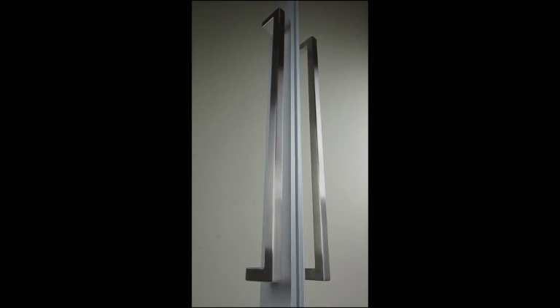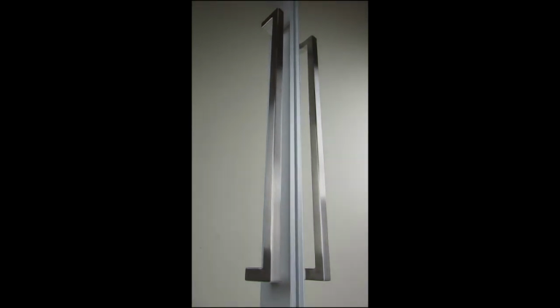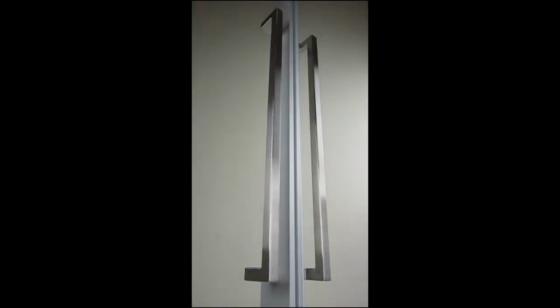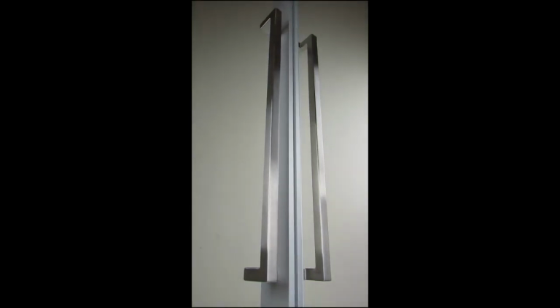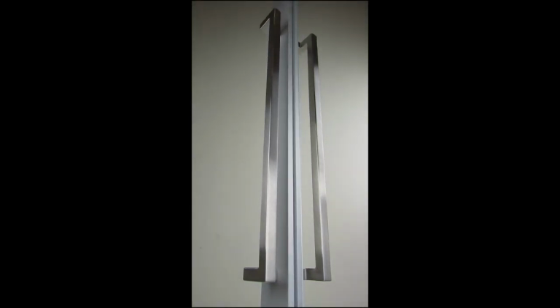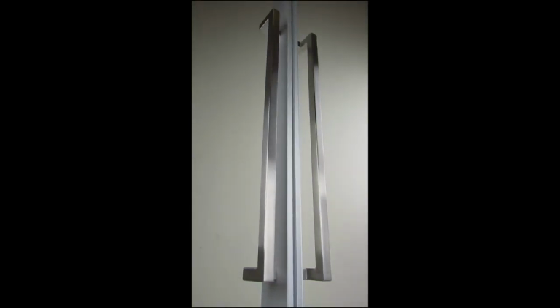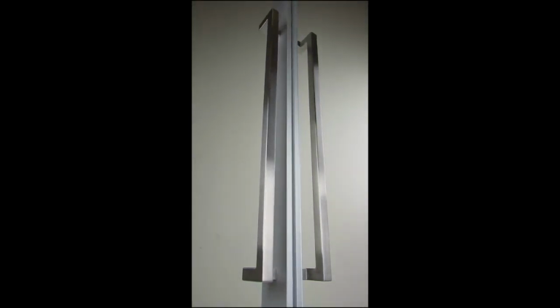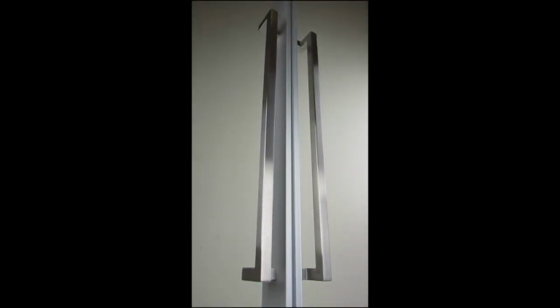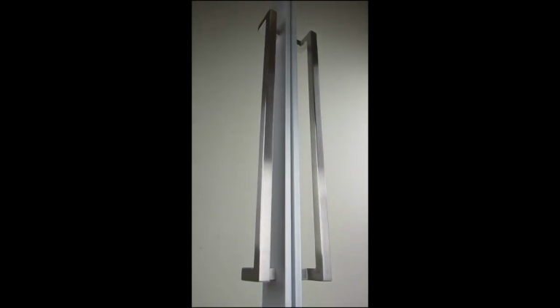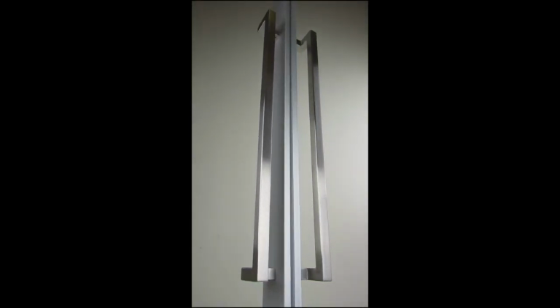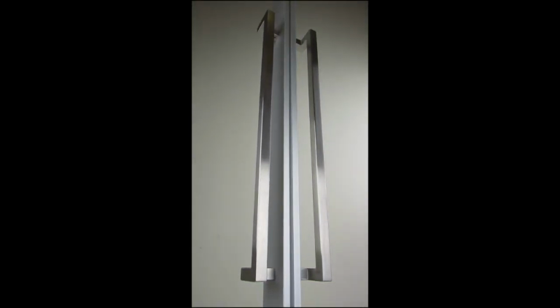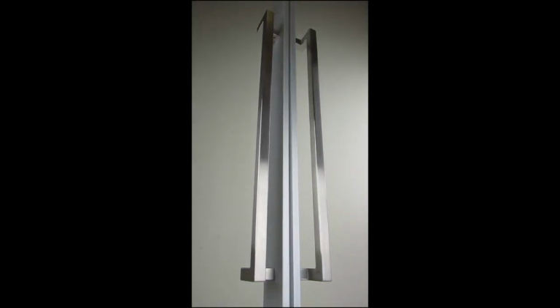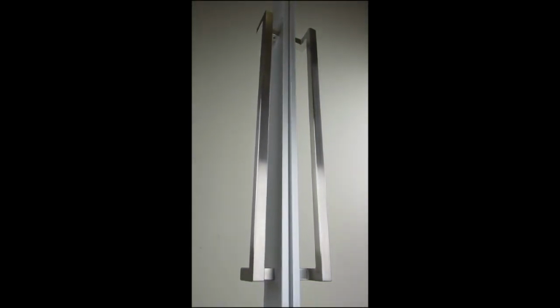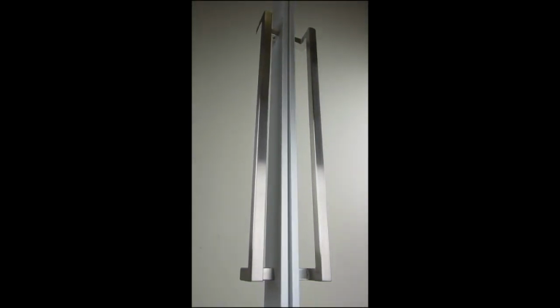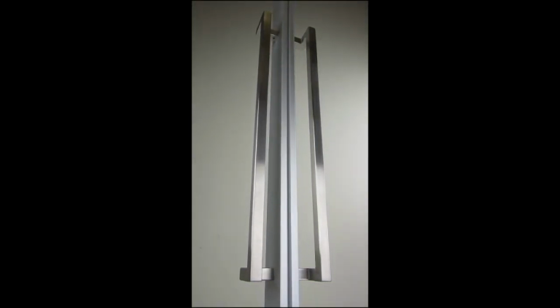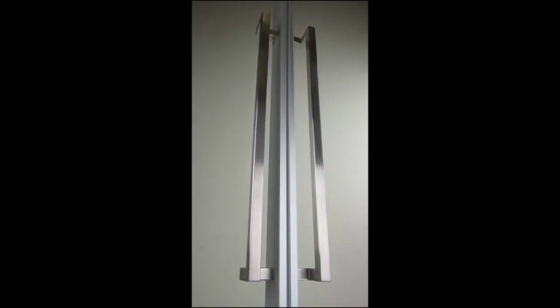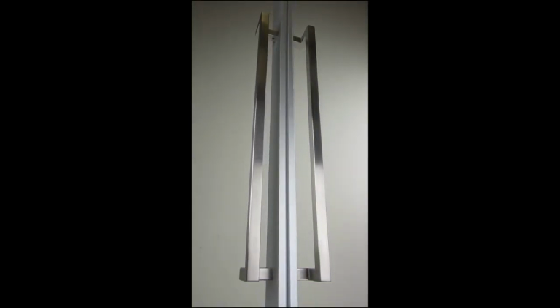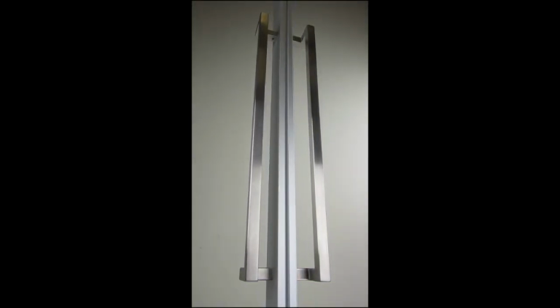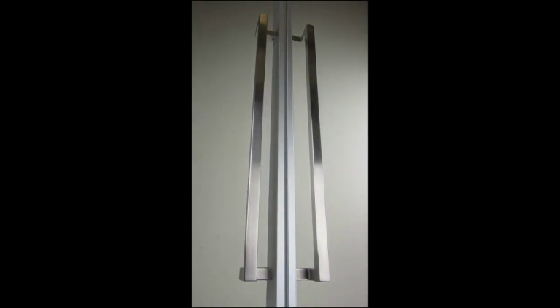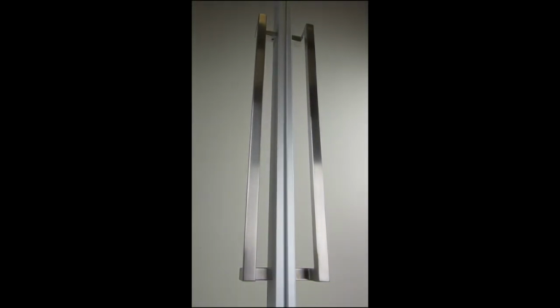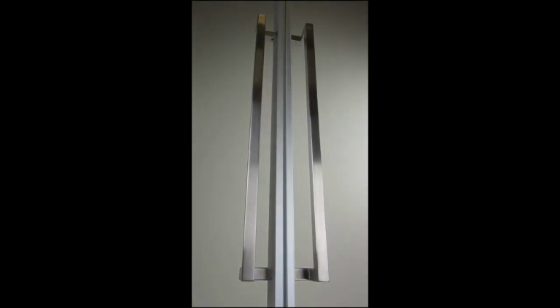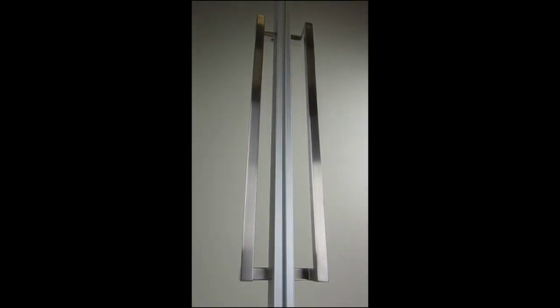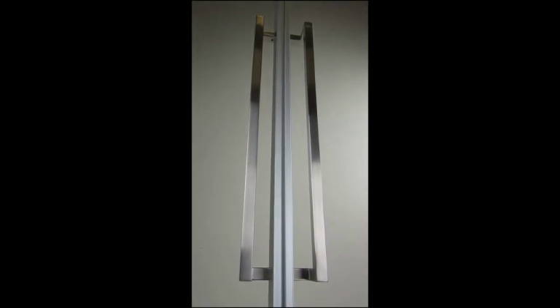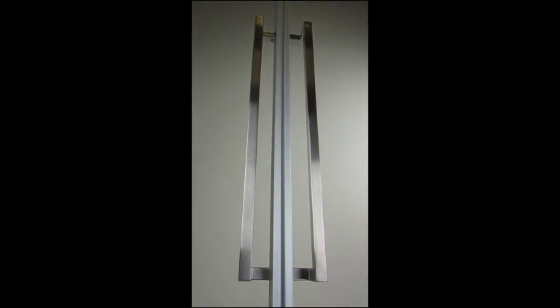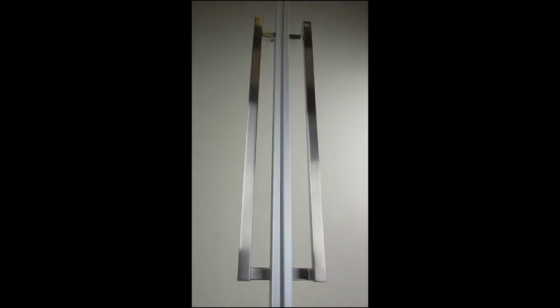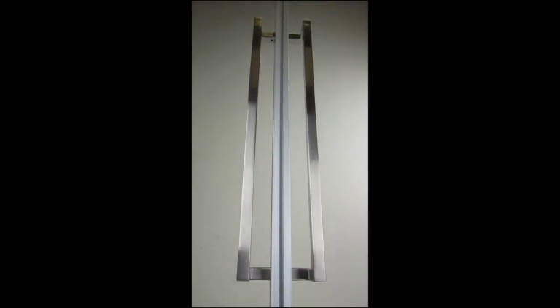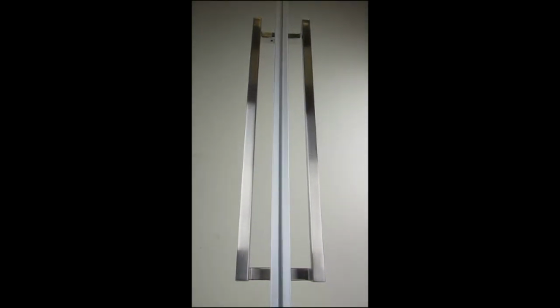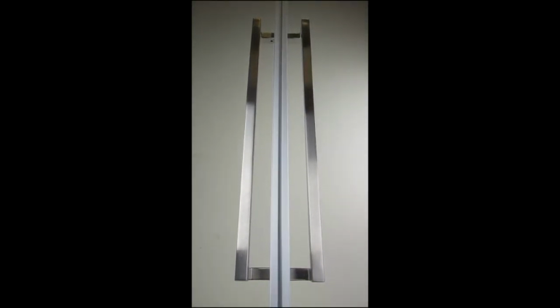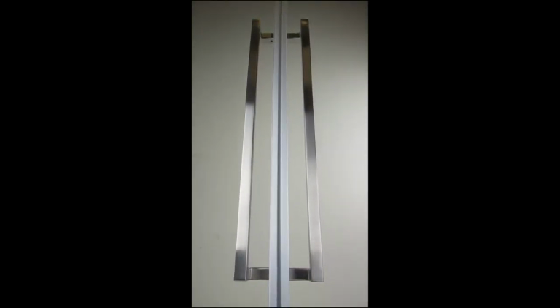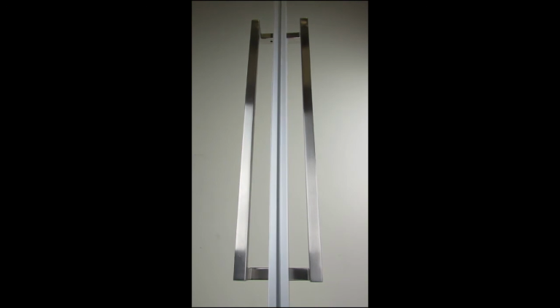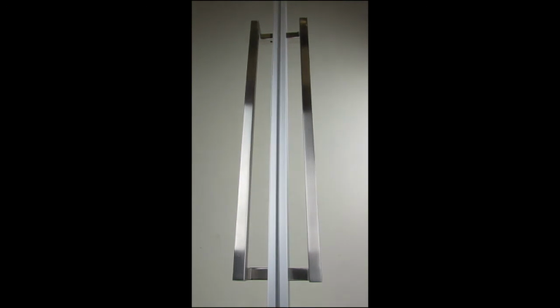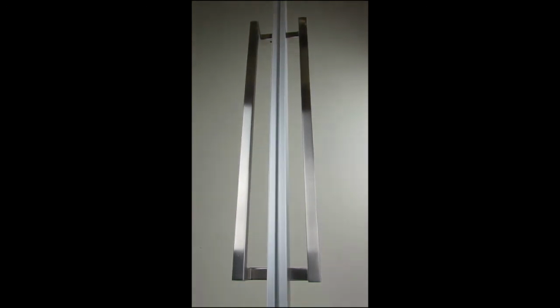The extended square designer handle is offered in brush silver and dark bronze.